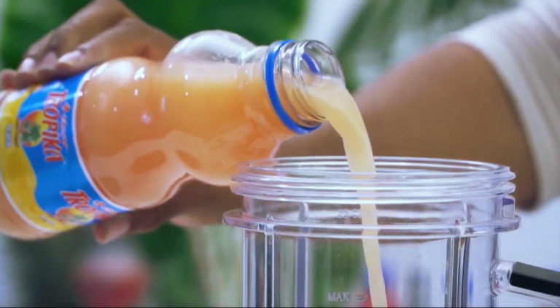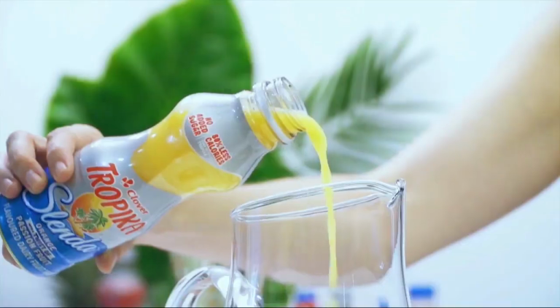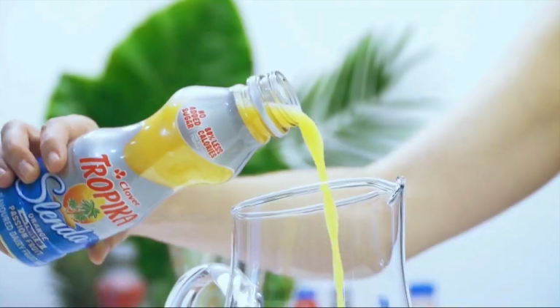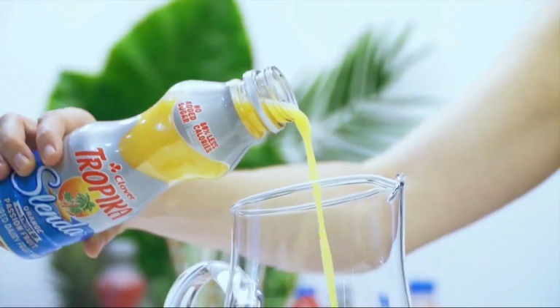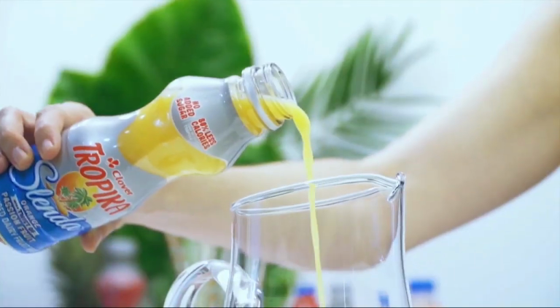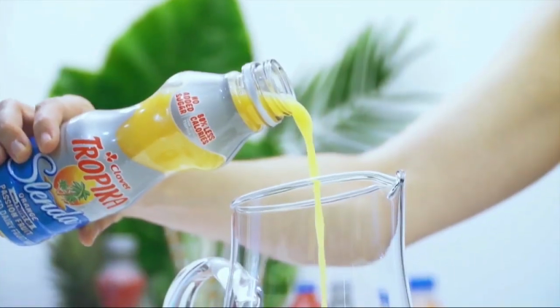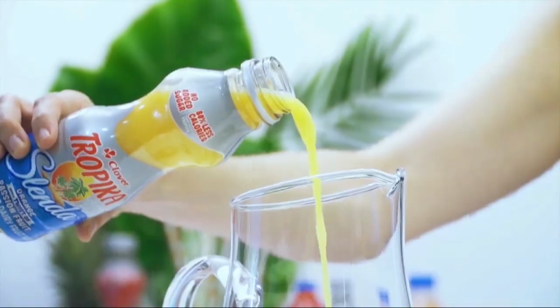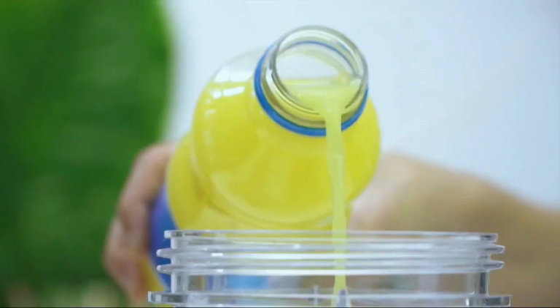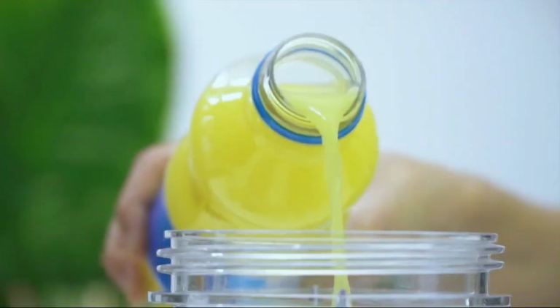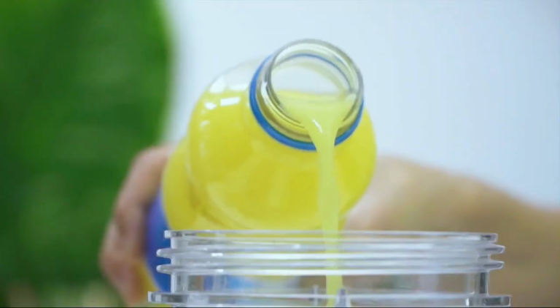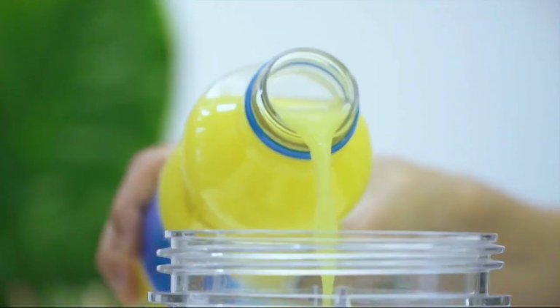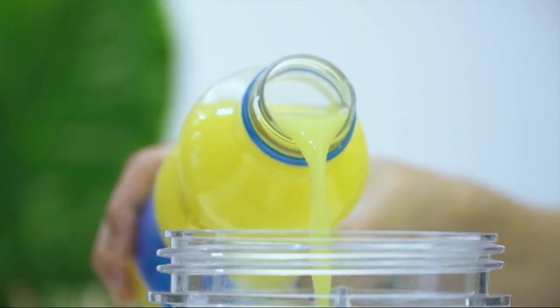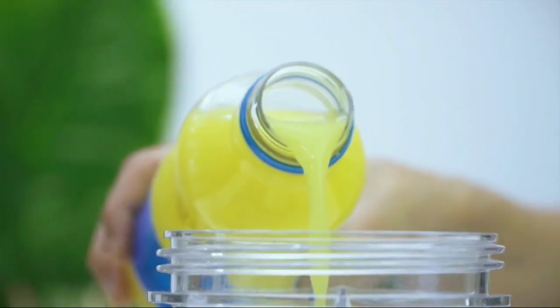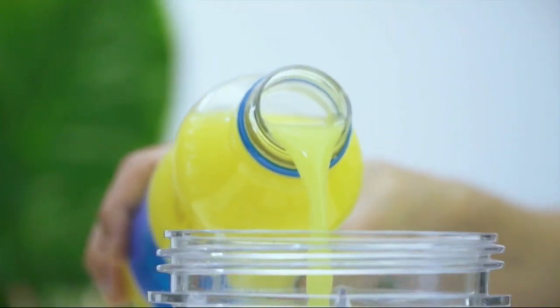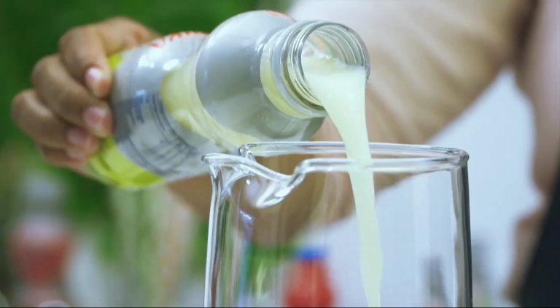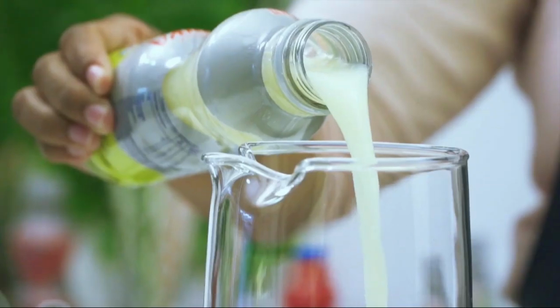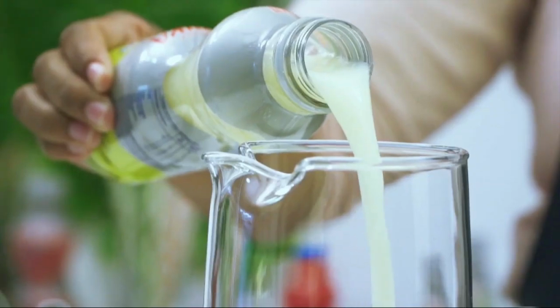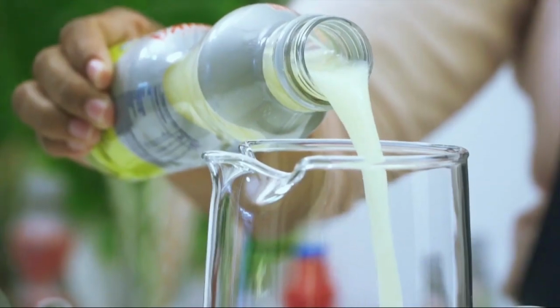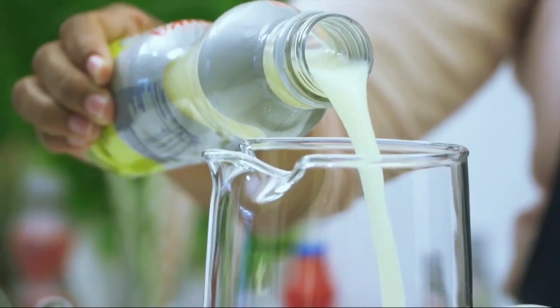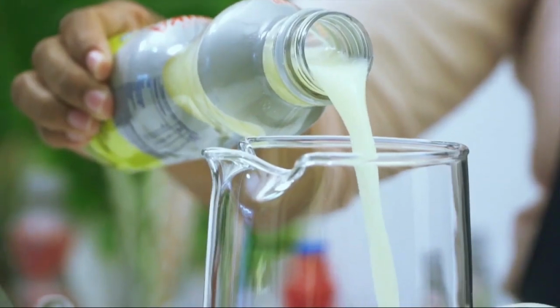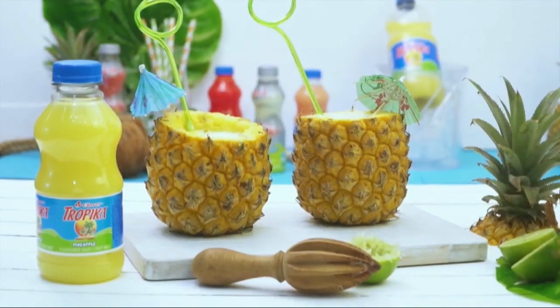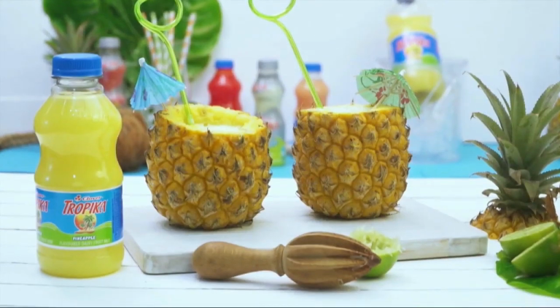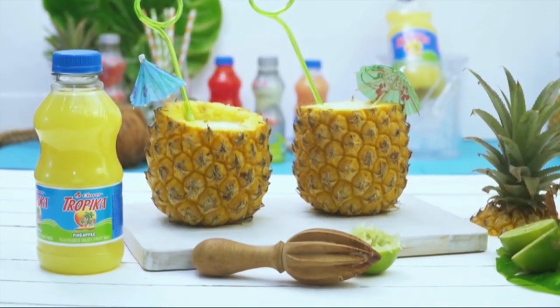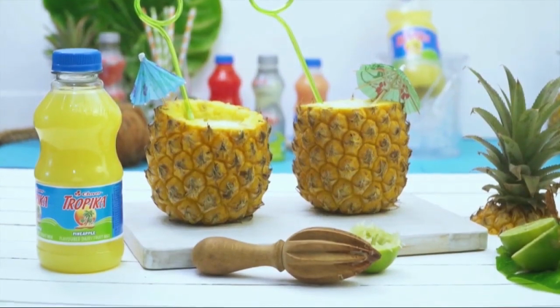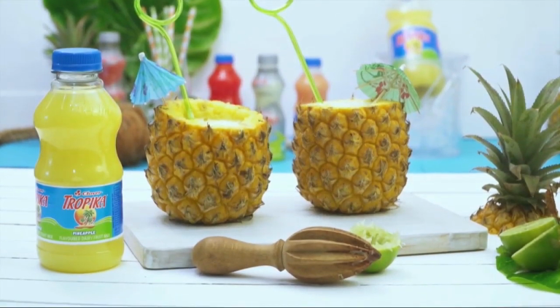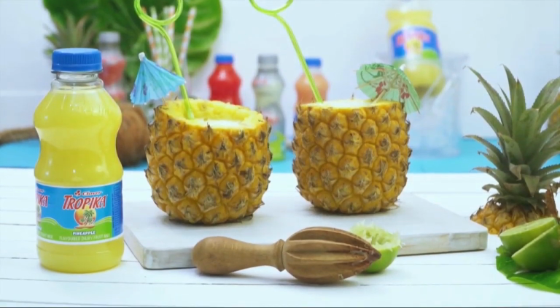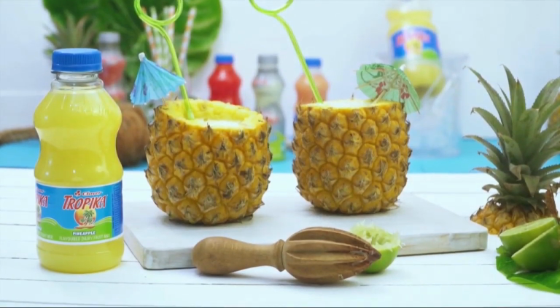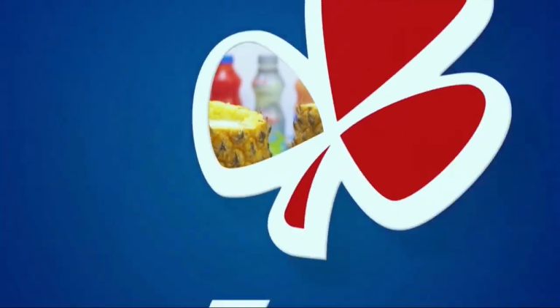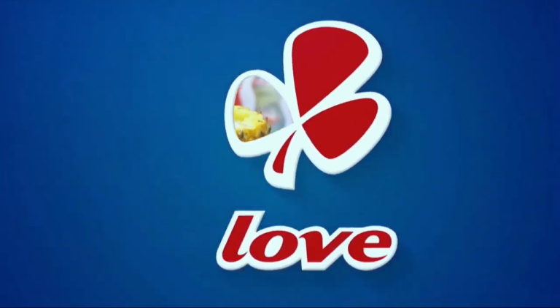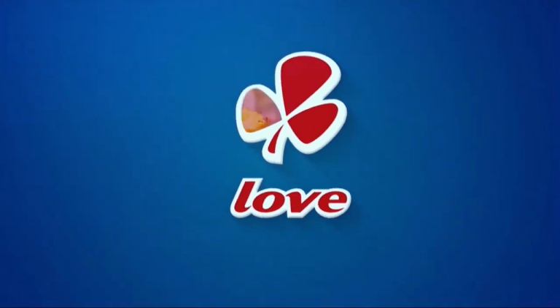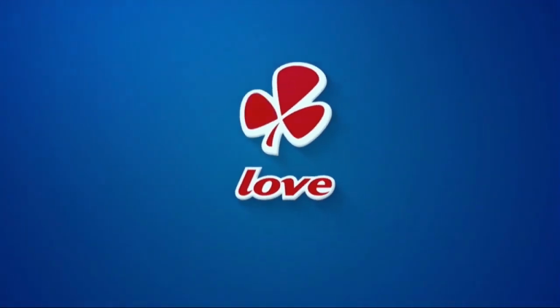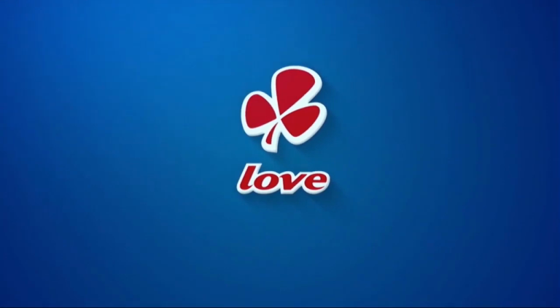There's nothing smoother than the fresh, cool taste of Clover Tropica. Made with love by Clover.